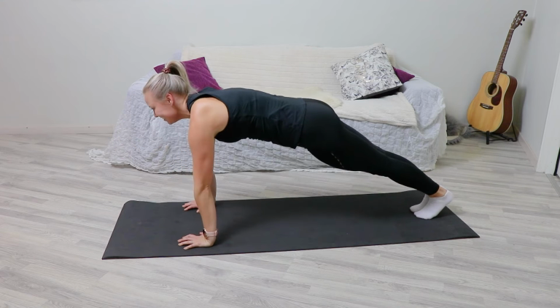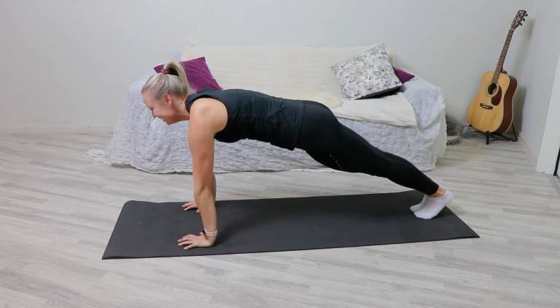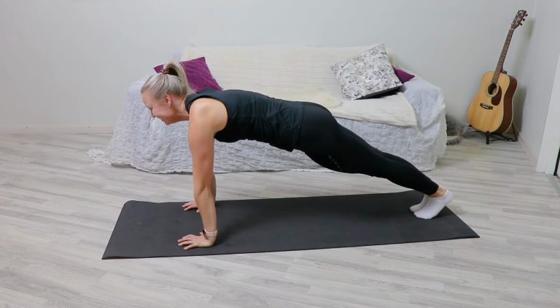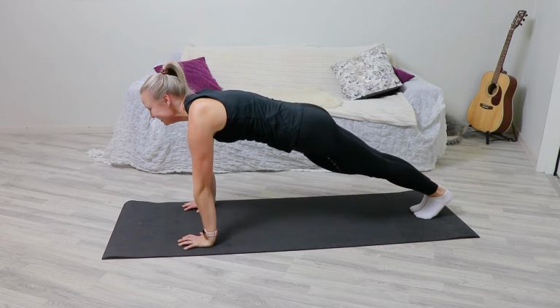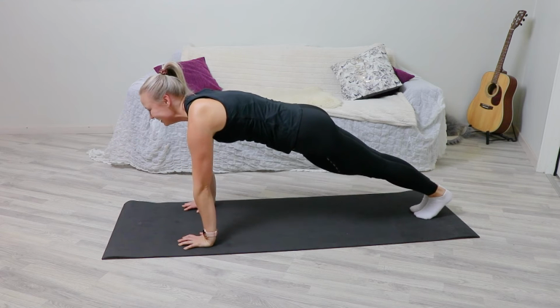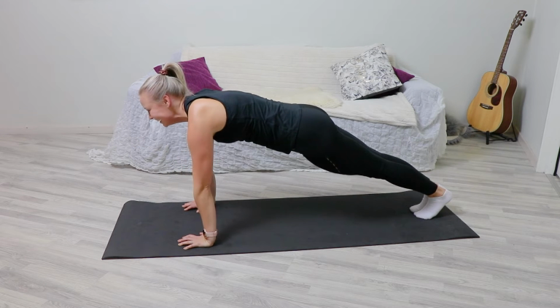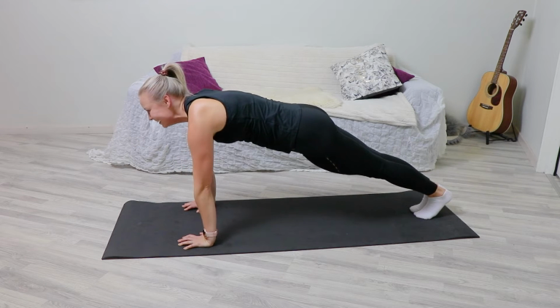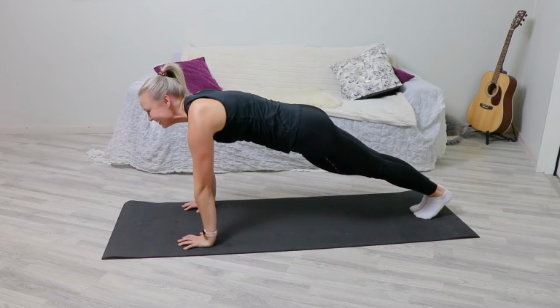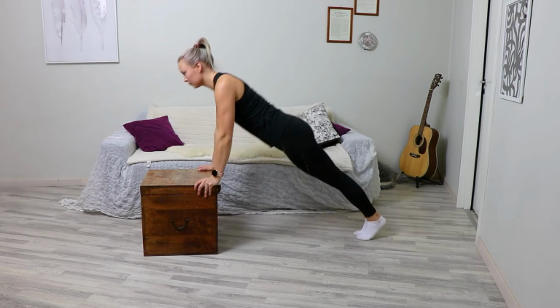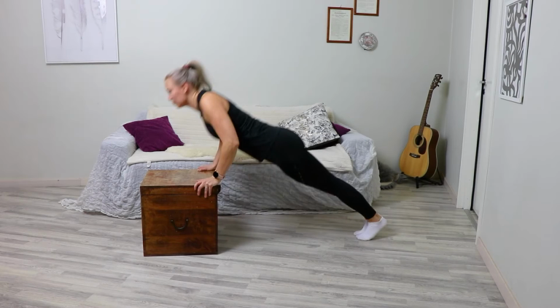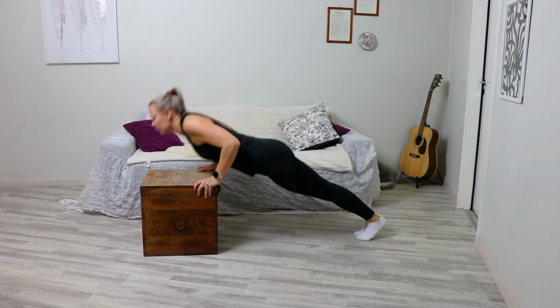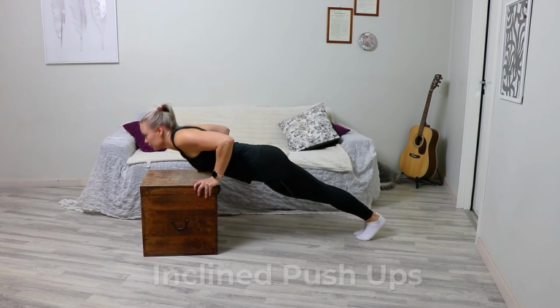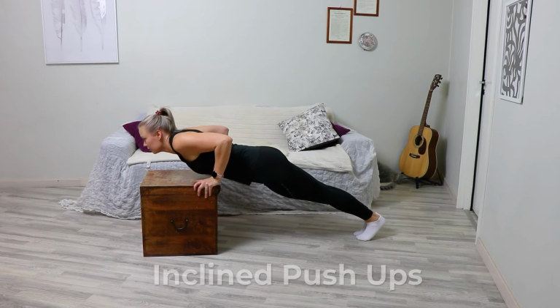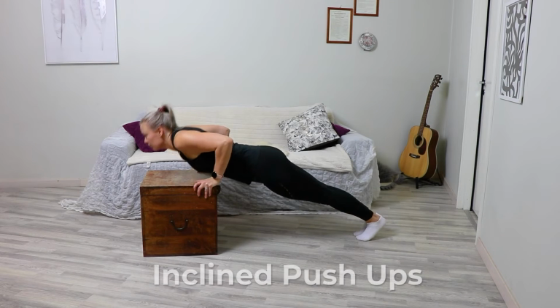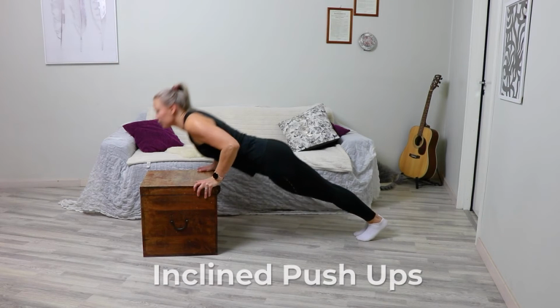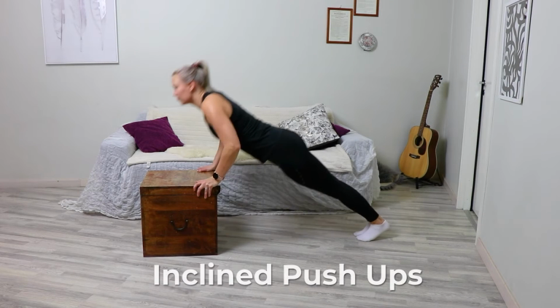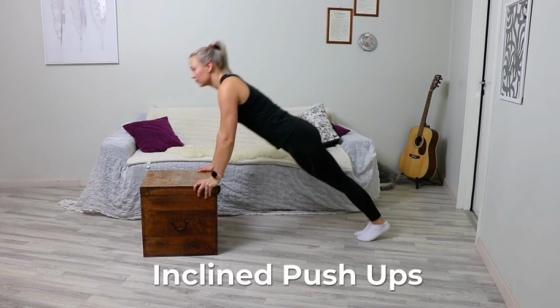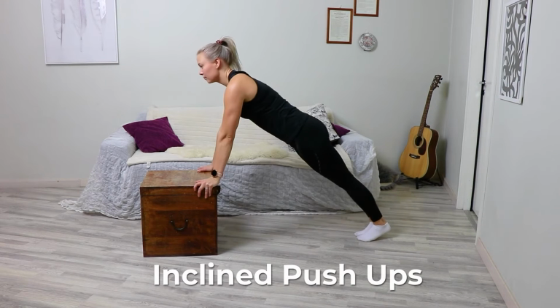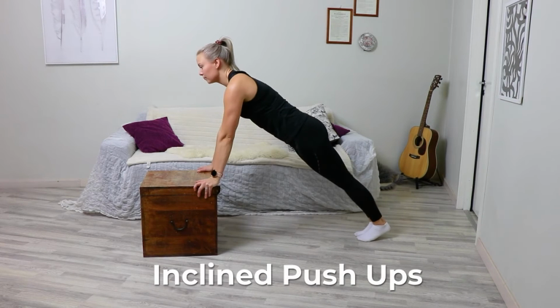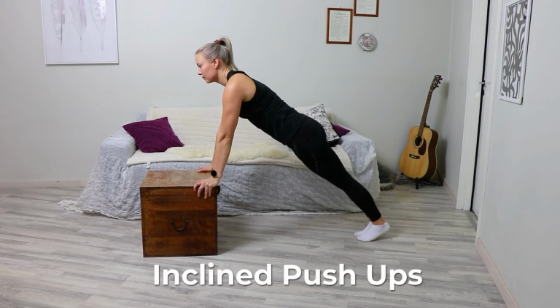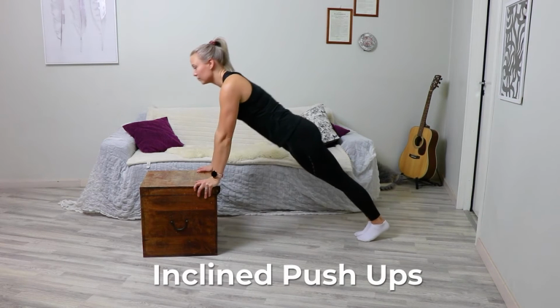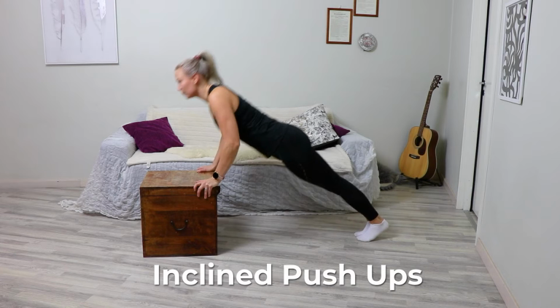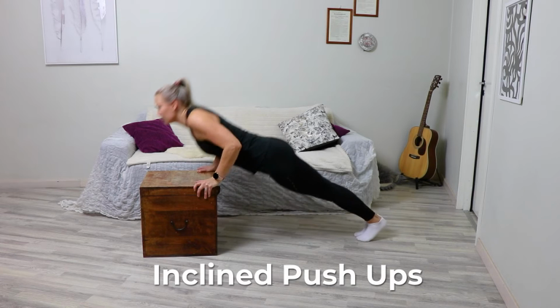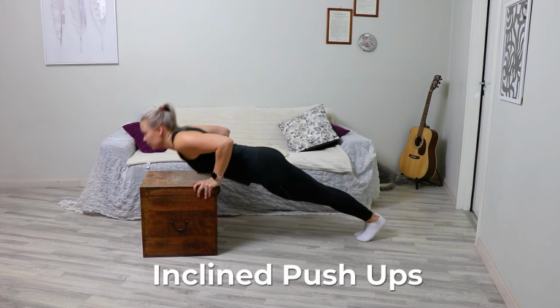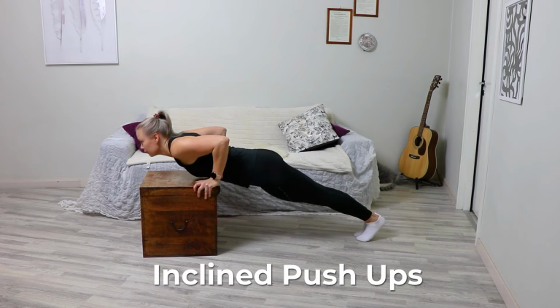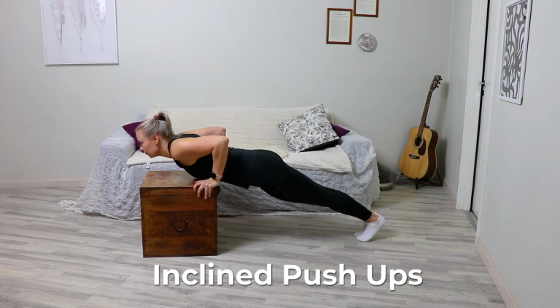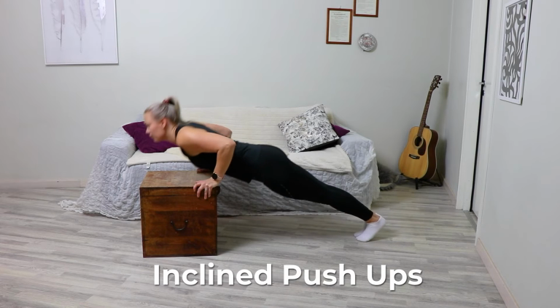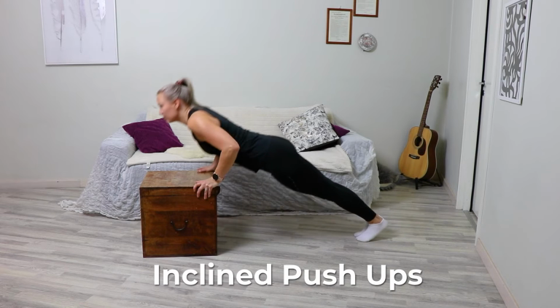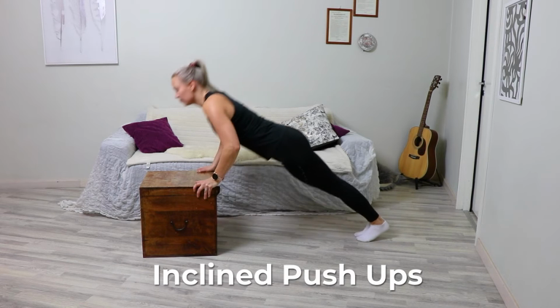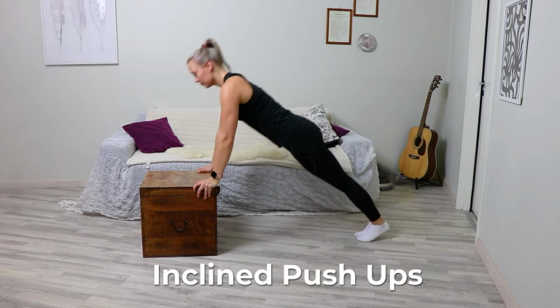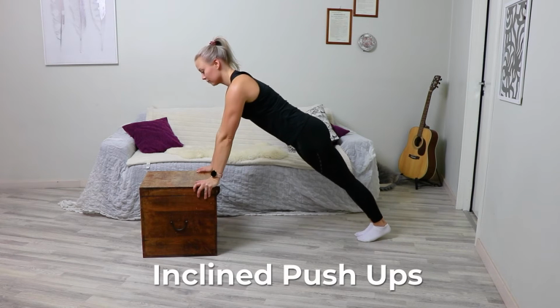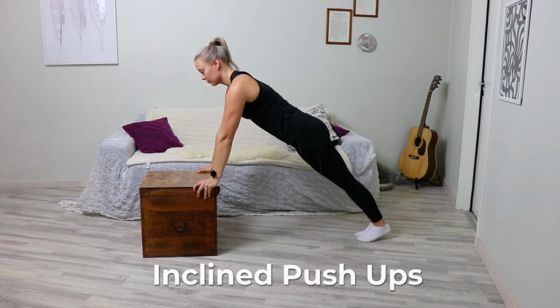Keep your core tight and steady throughout this exercise — not sagging, not over-arched.